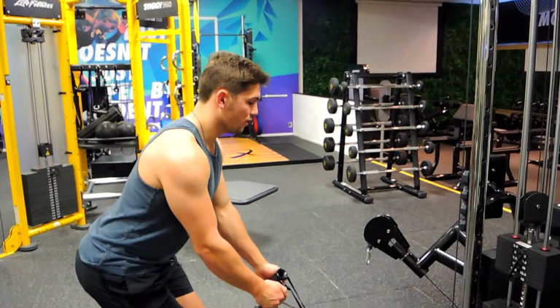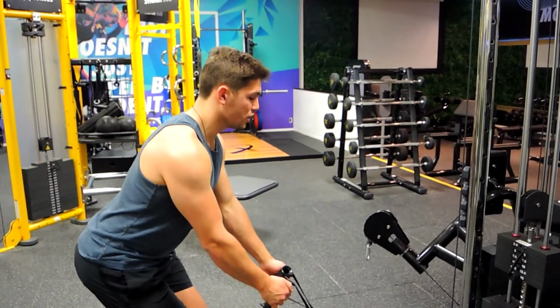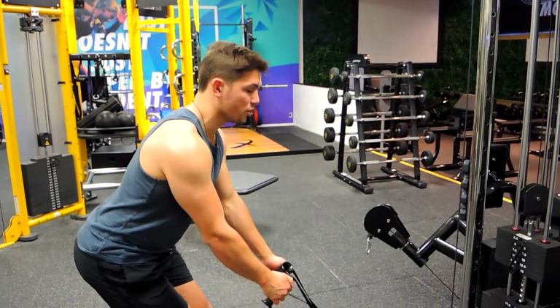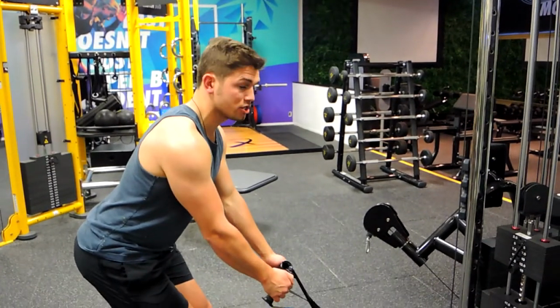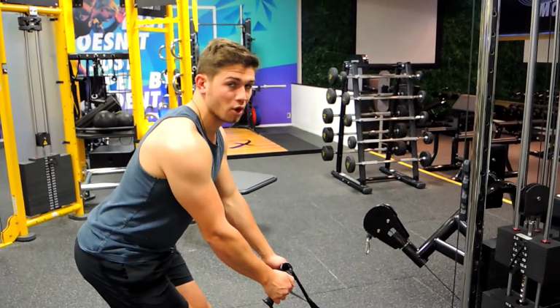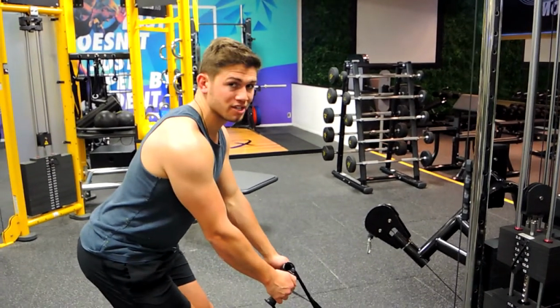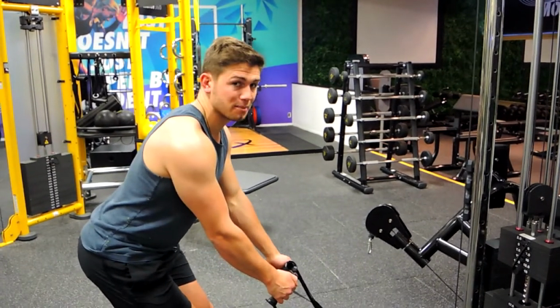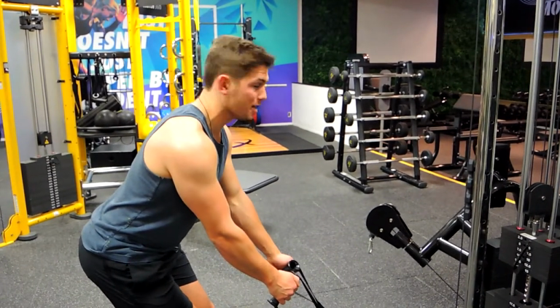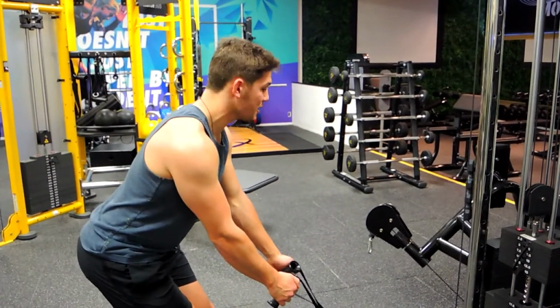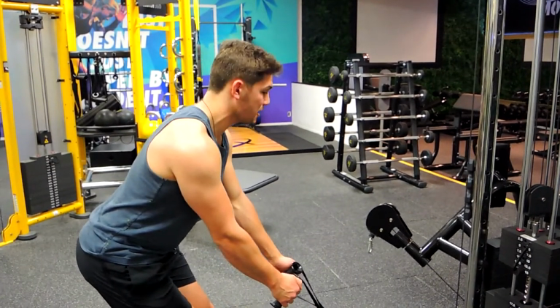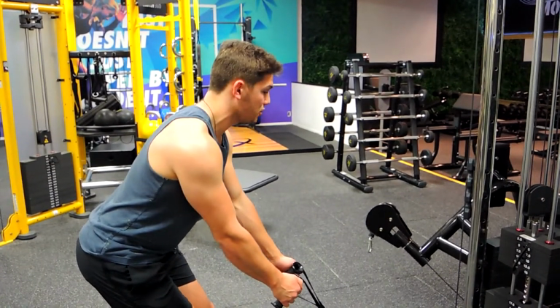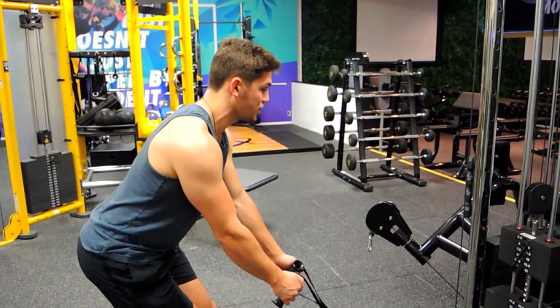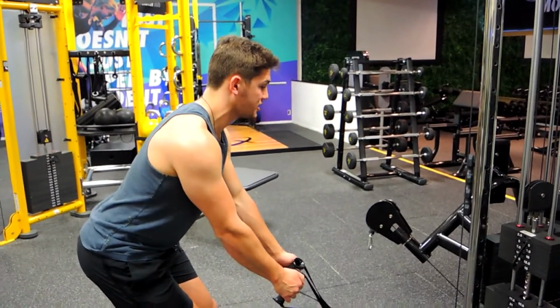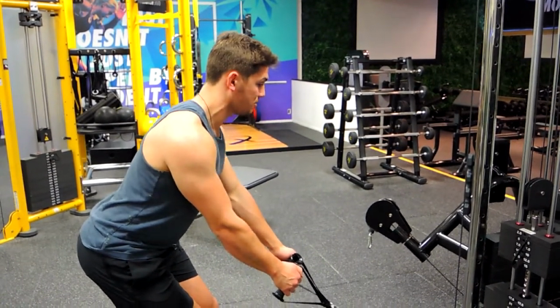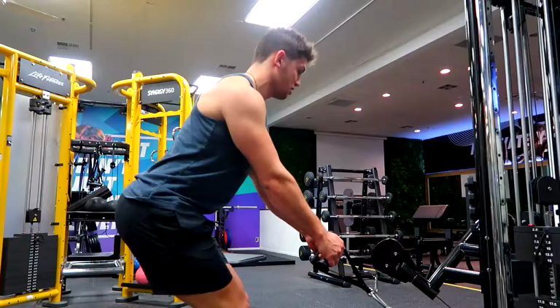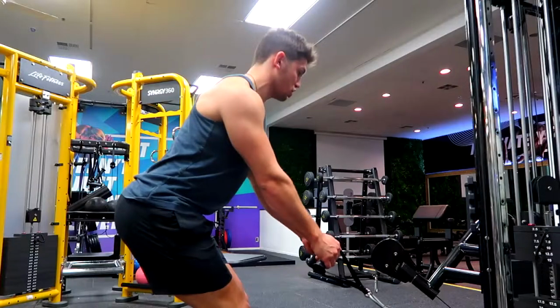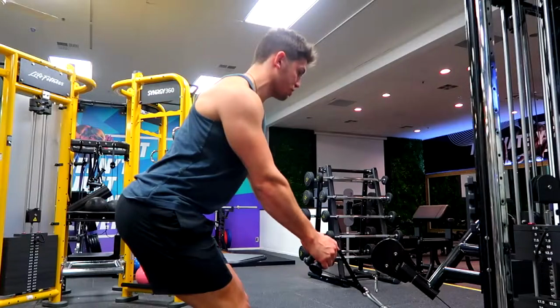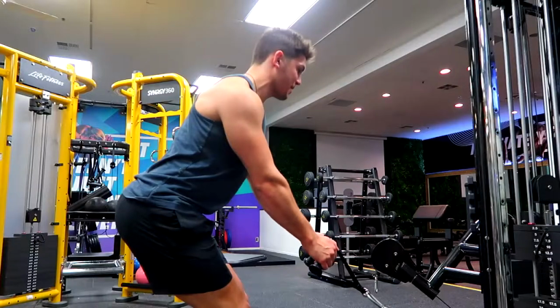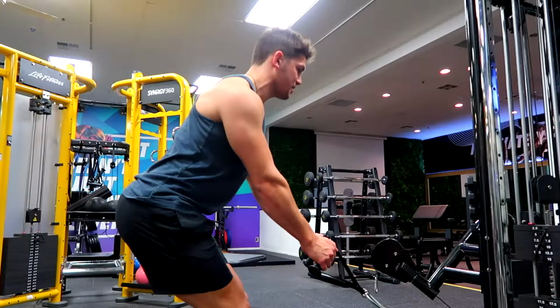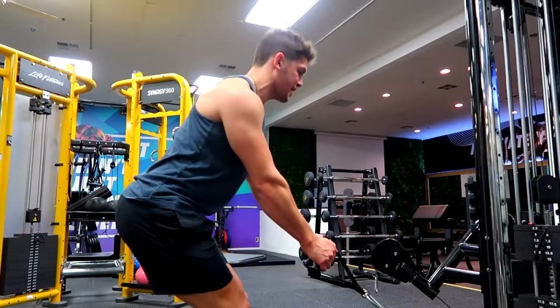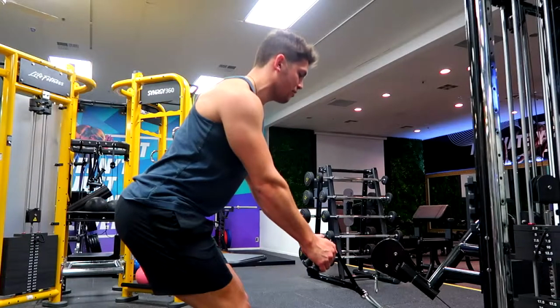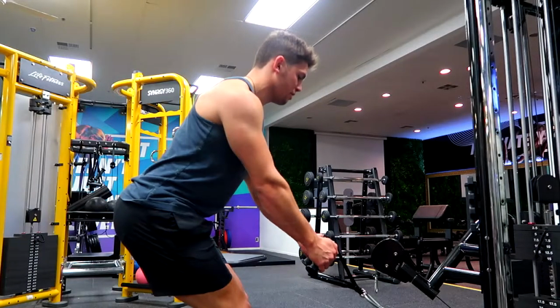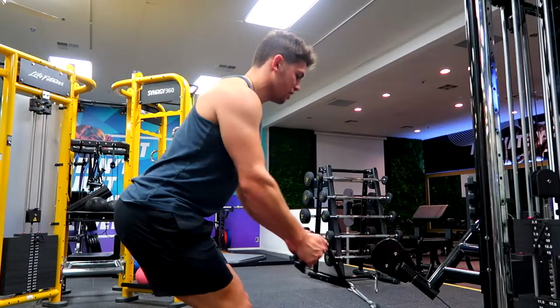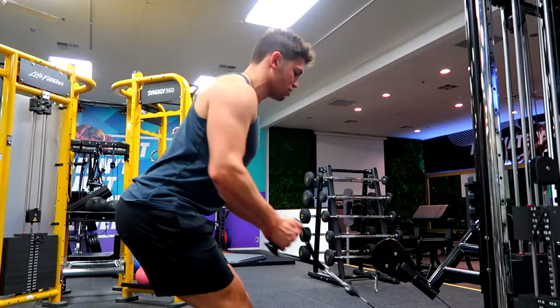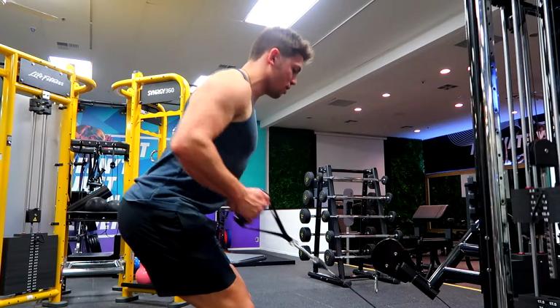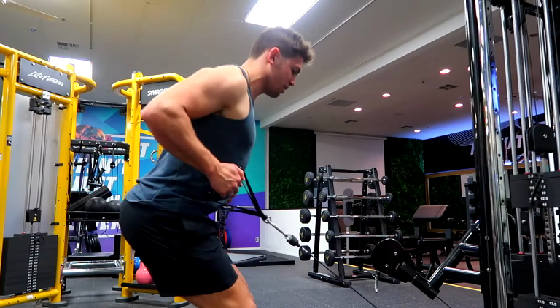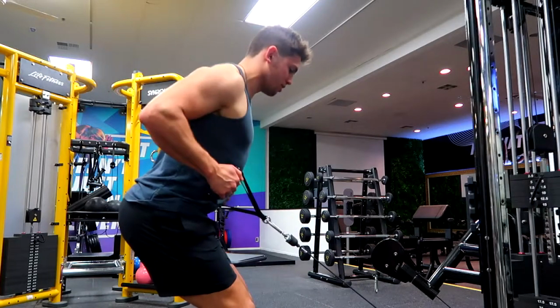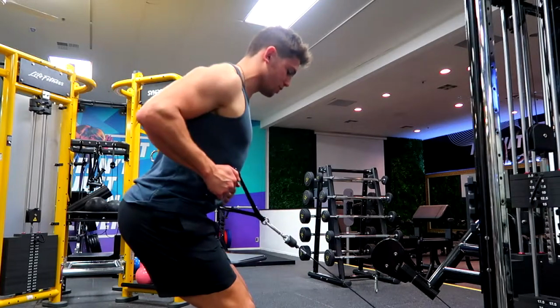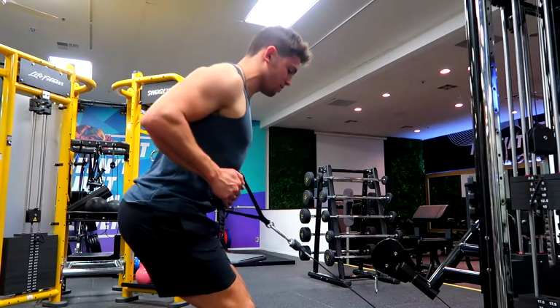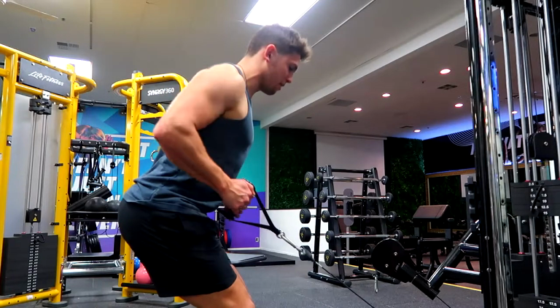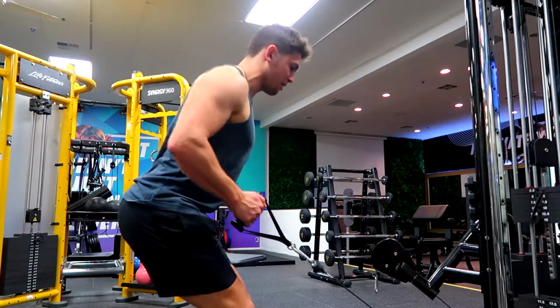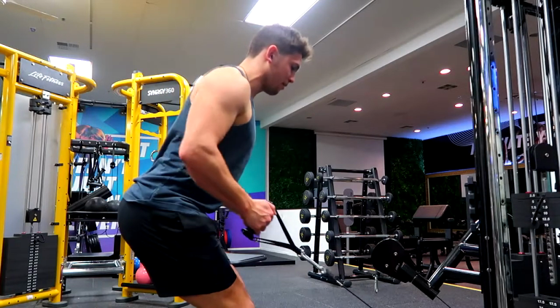All you're doing is you're rowing into your belly button, keeping your chest up, shoulders back and down, and you're just rowing towards your belly button.